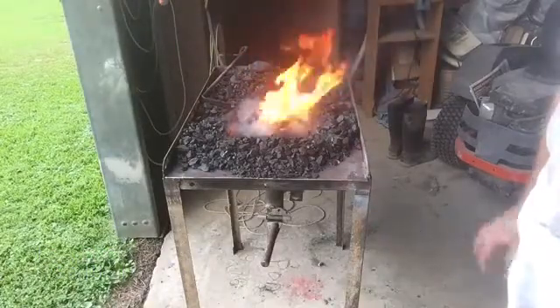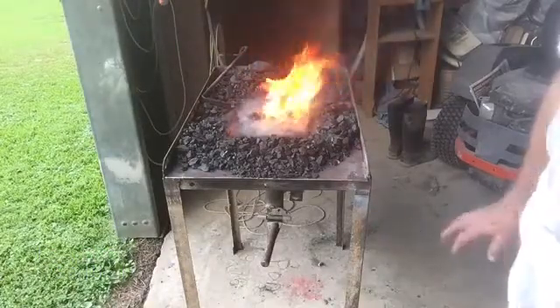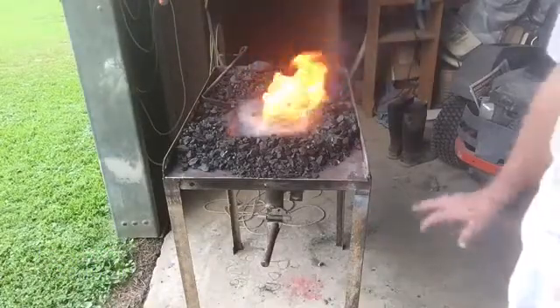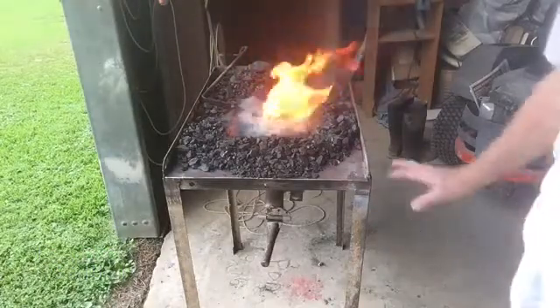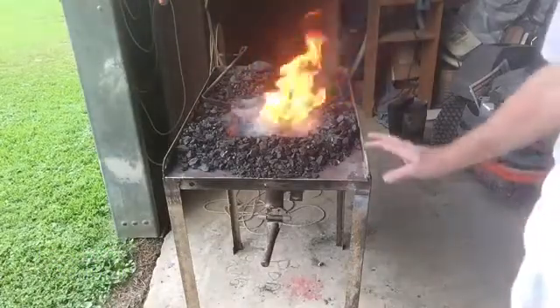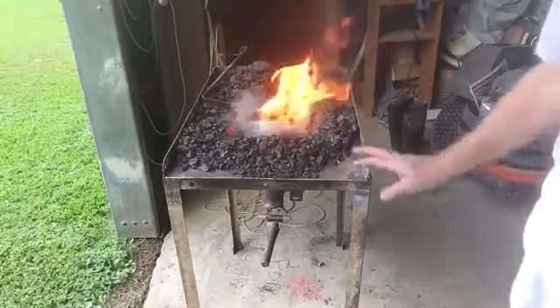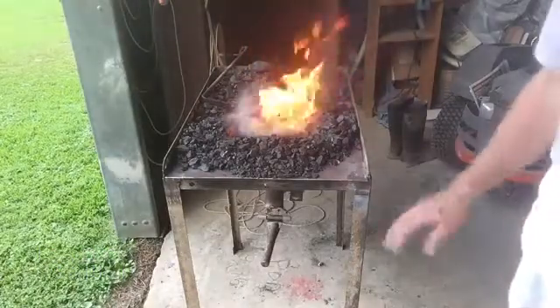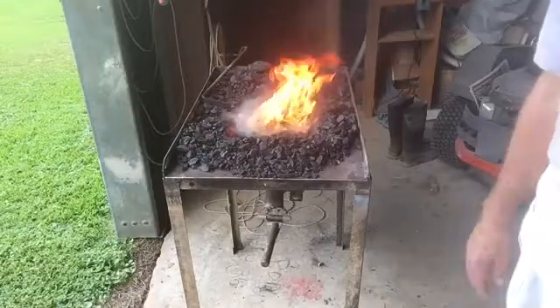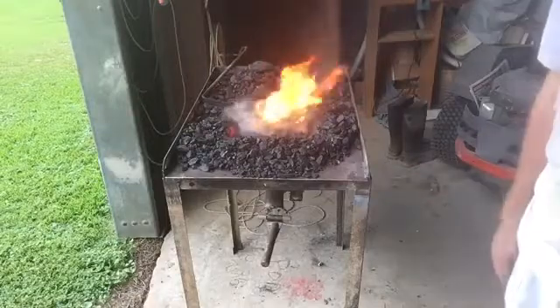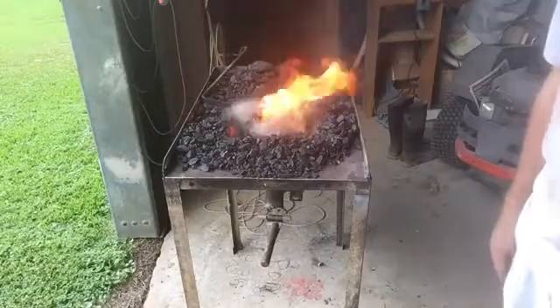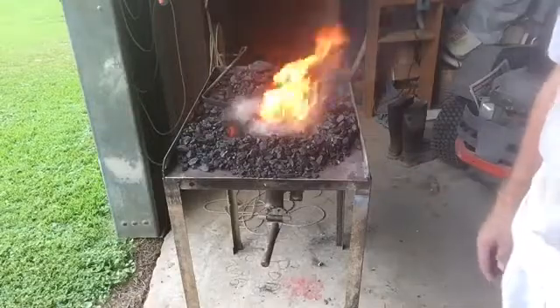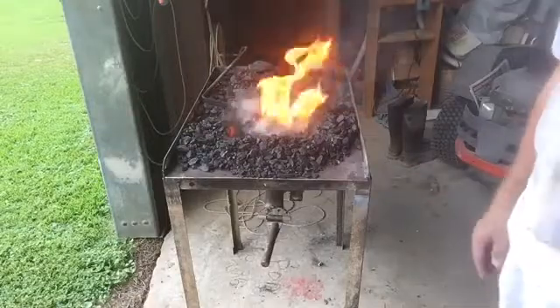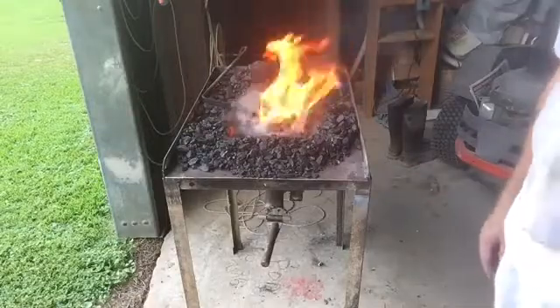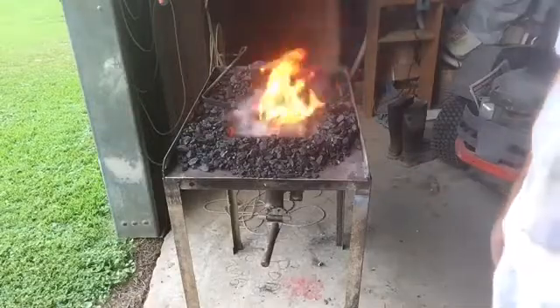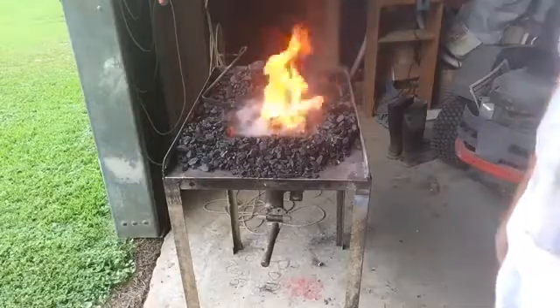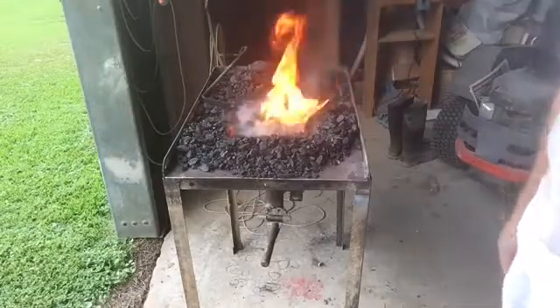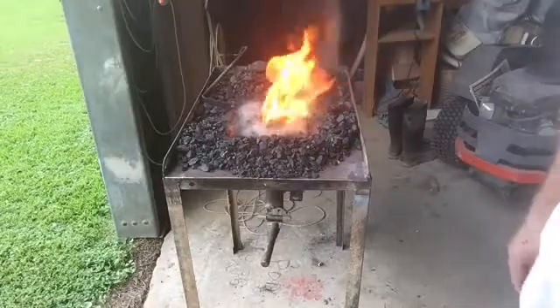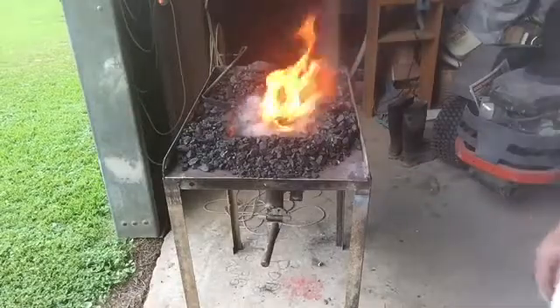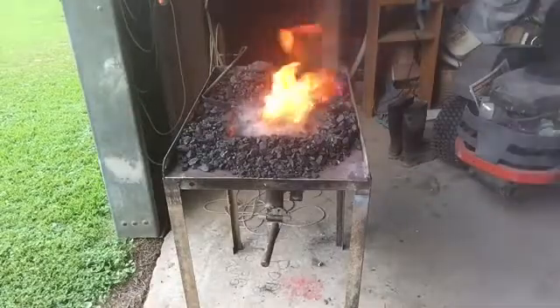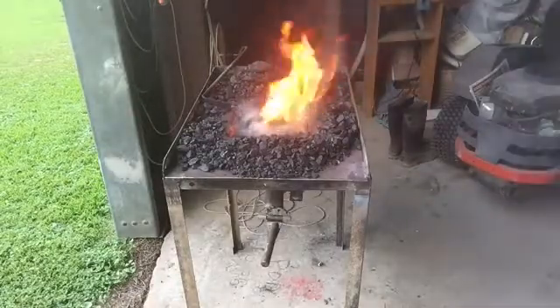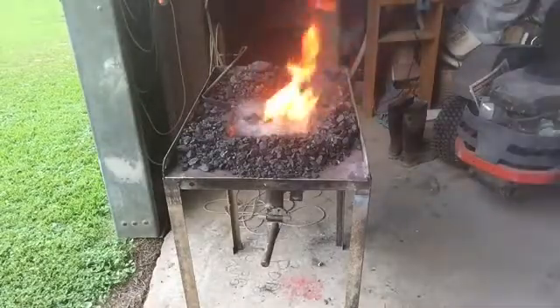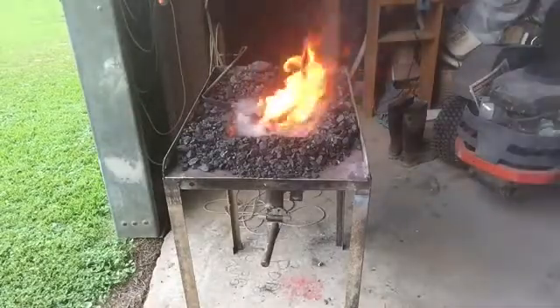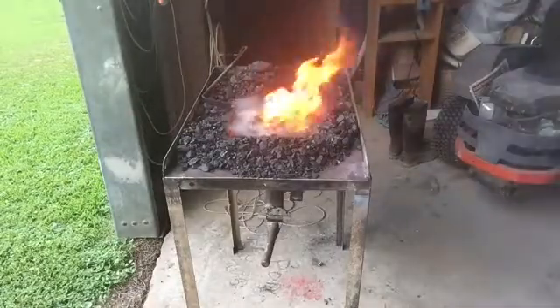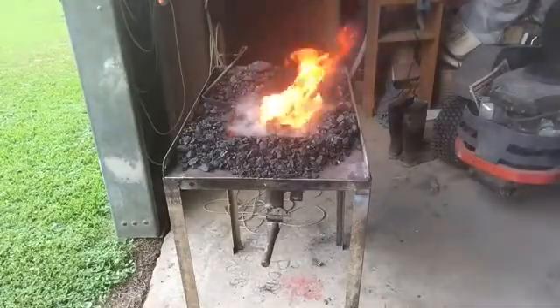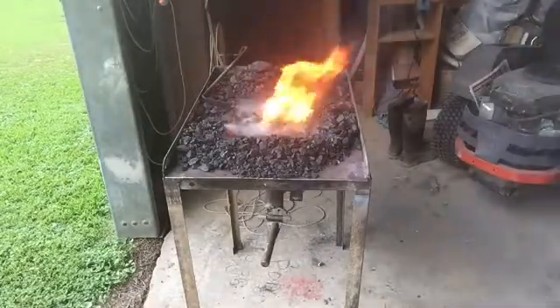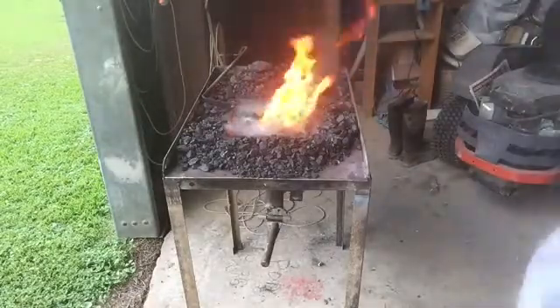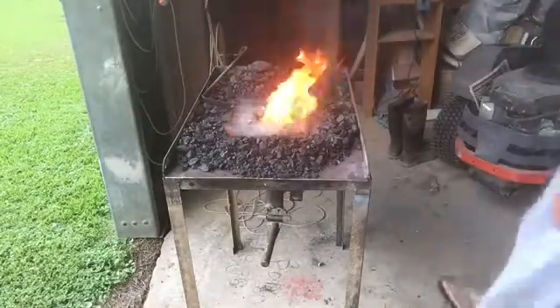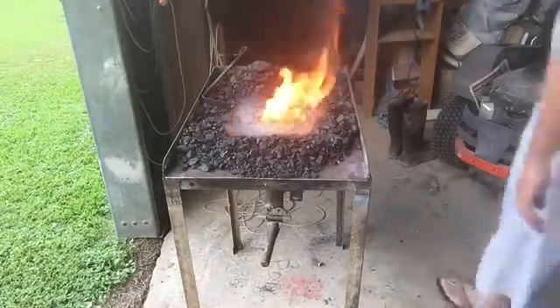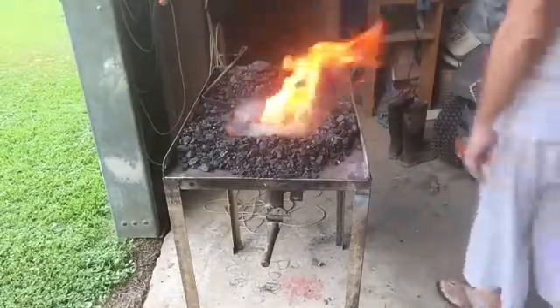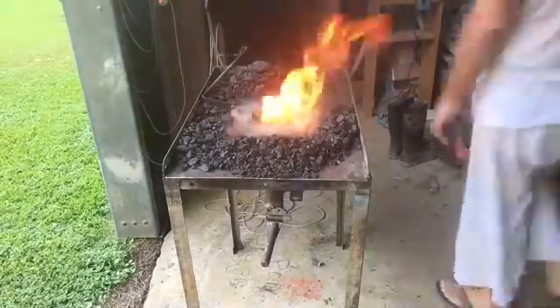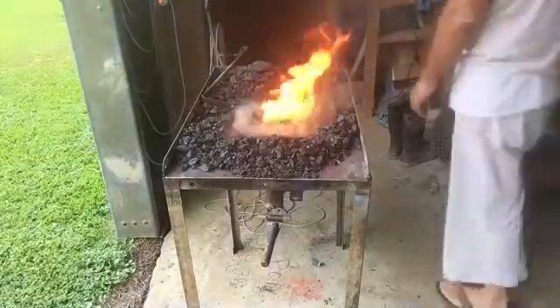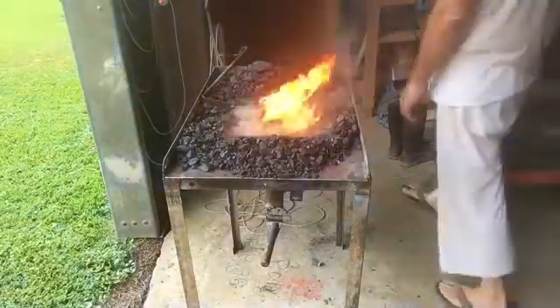Got the air flow pretty restricted right now, but I'll show you how that makes a difference.